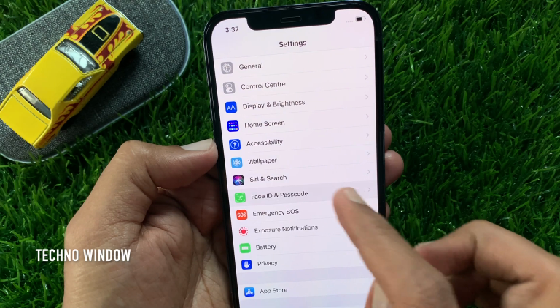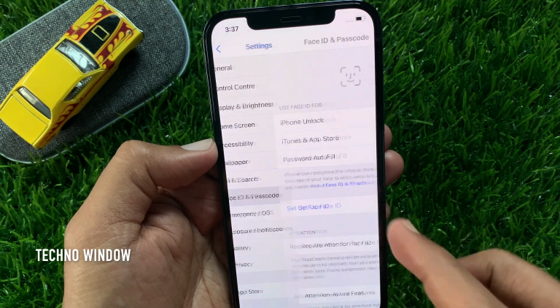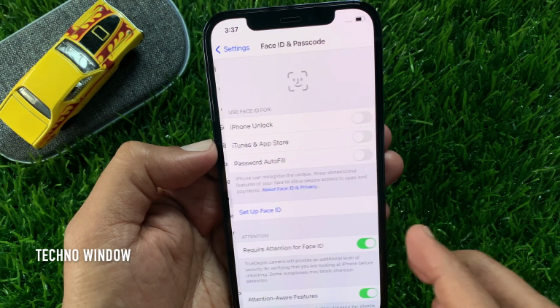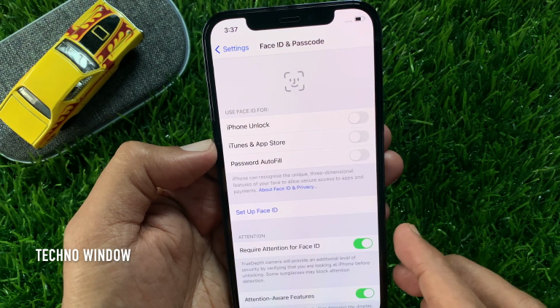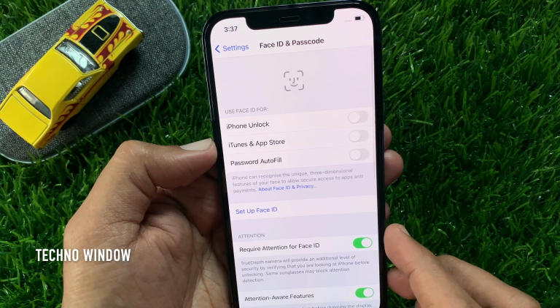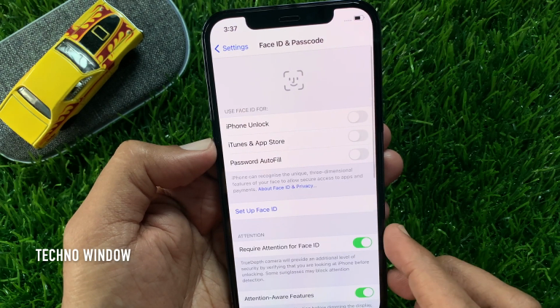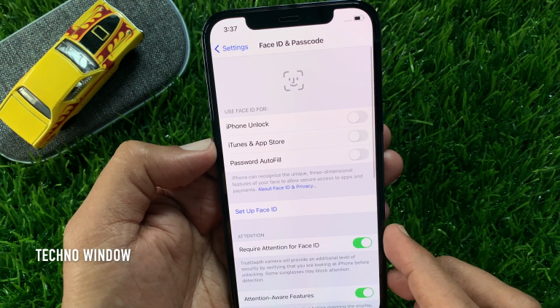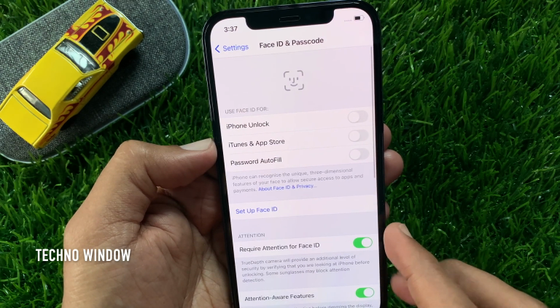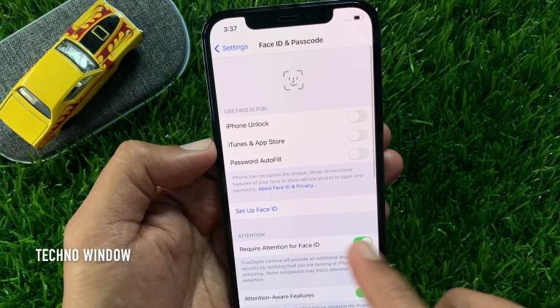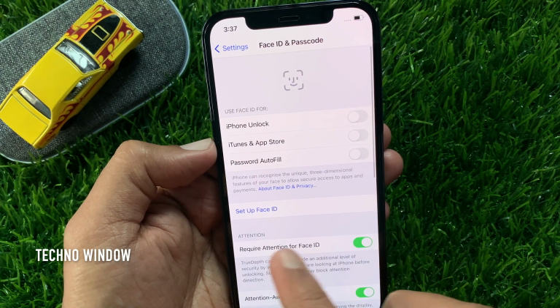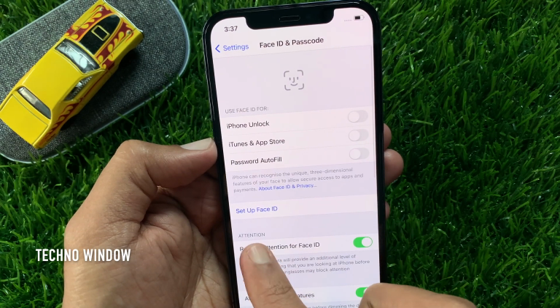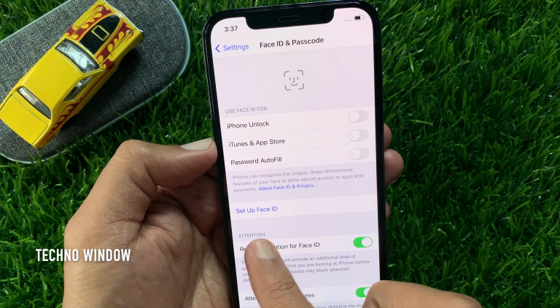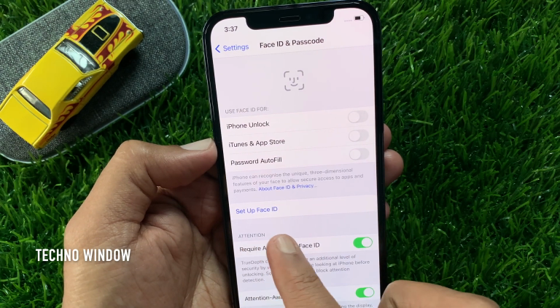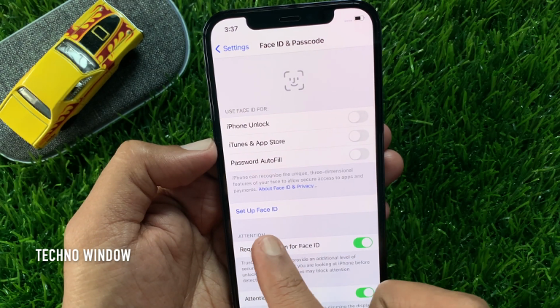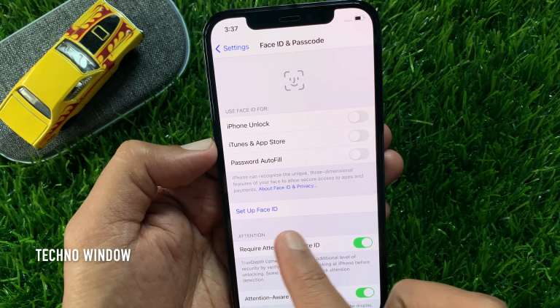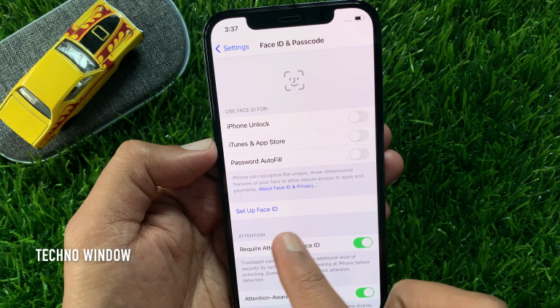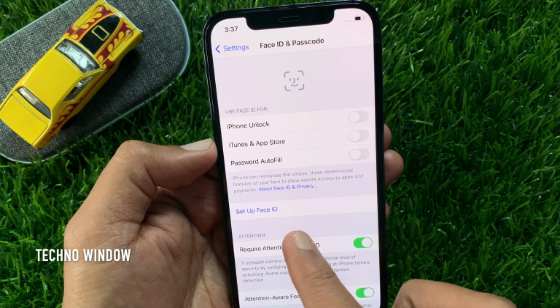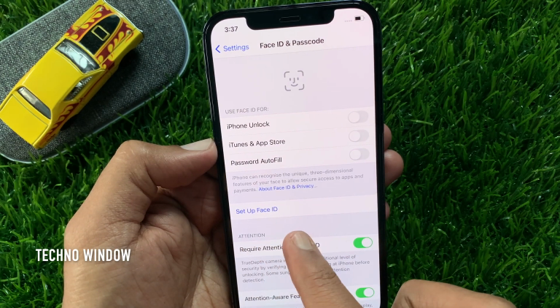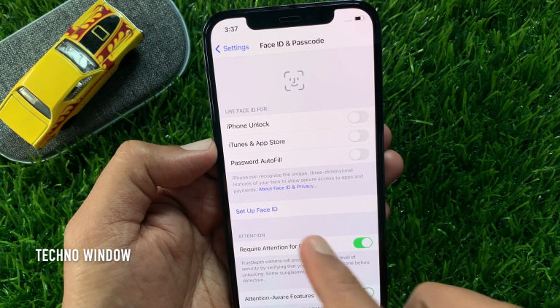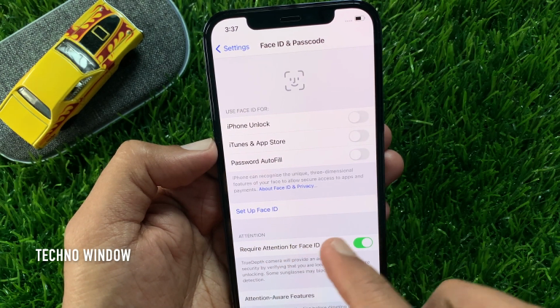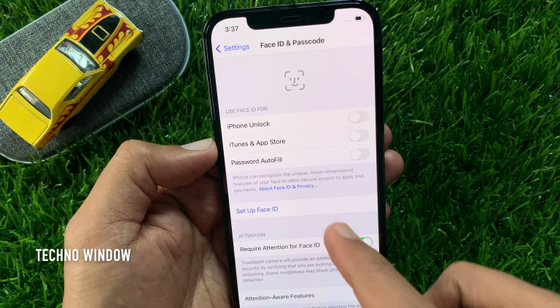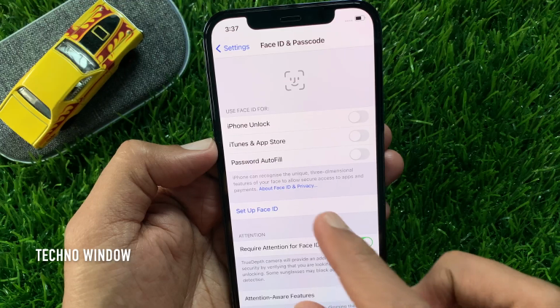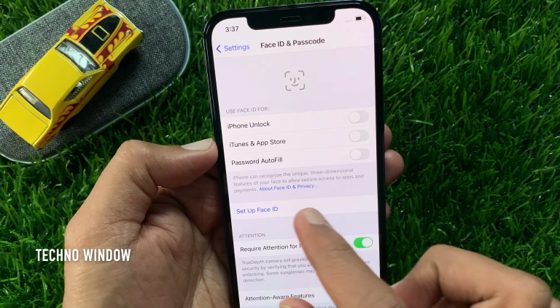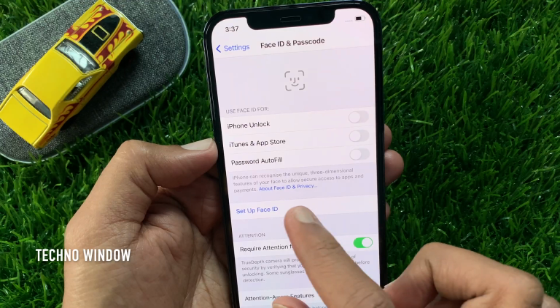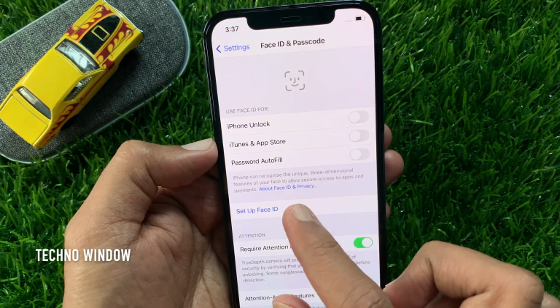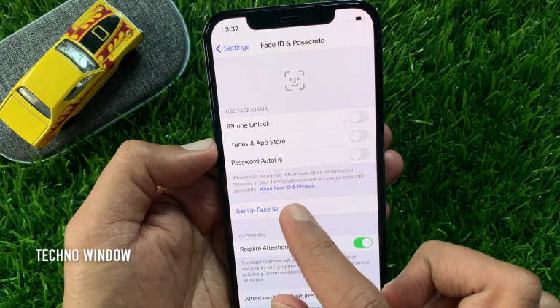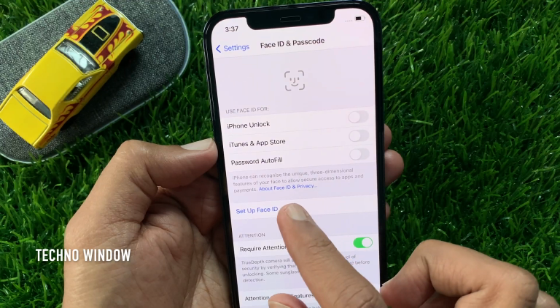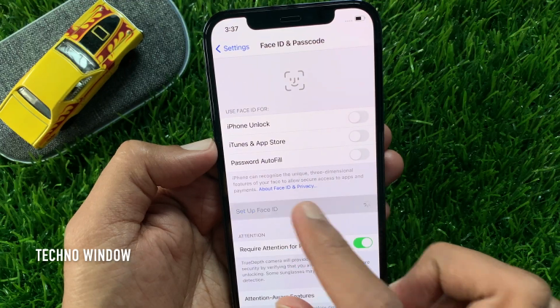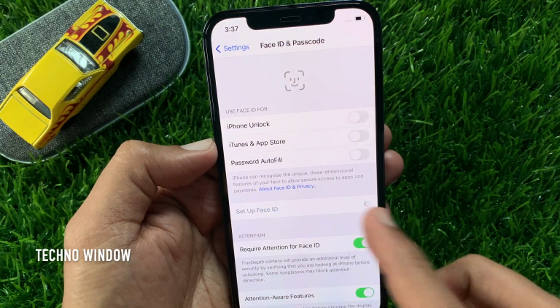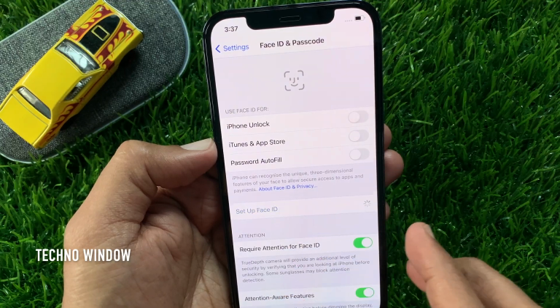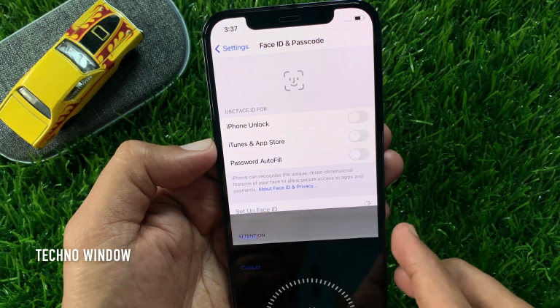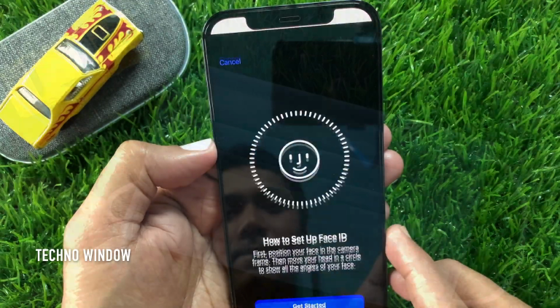If you already have Face ID, tap Reset Face ID, or tap Set Up Face ID.